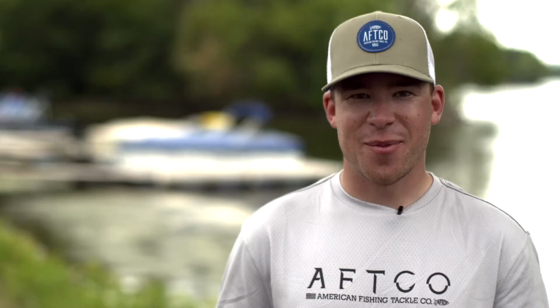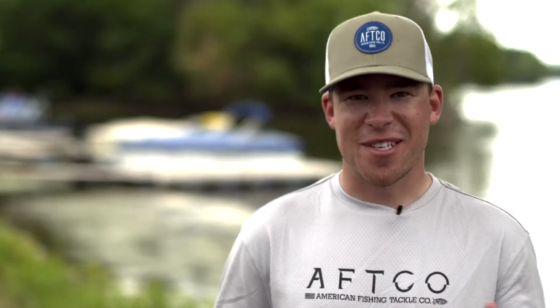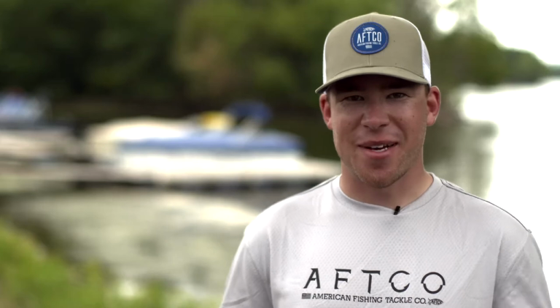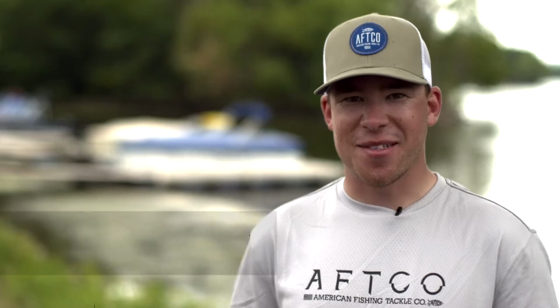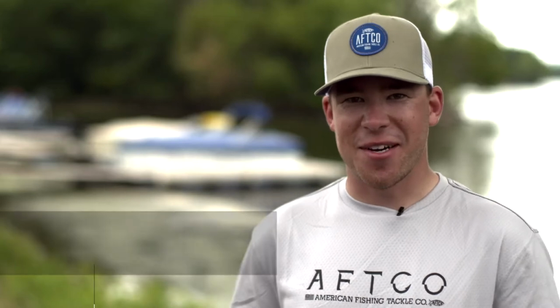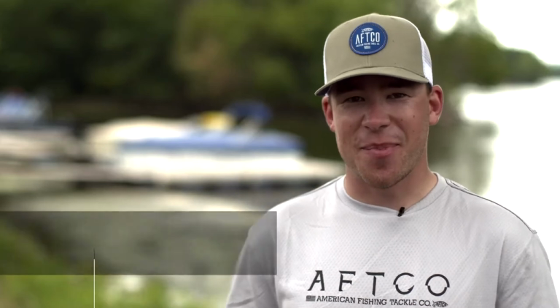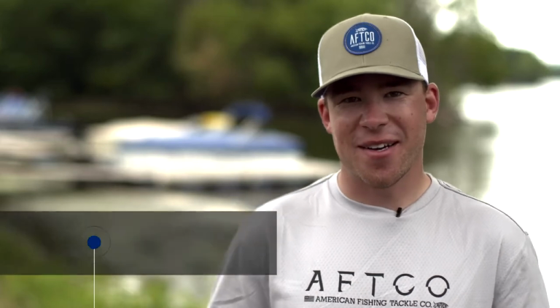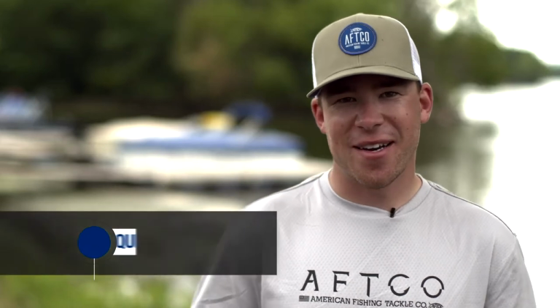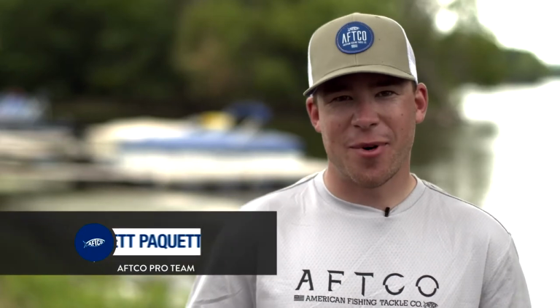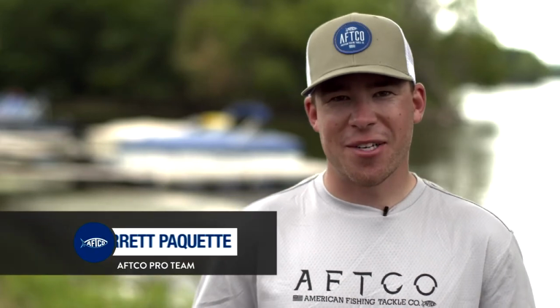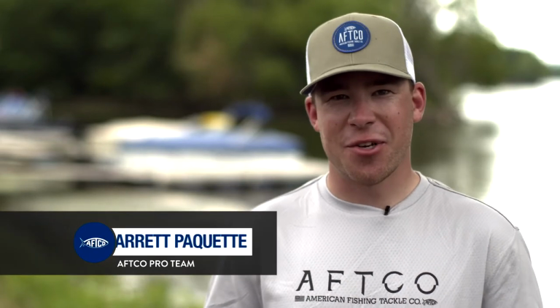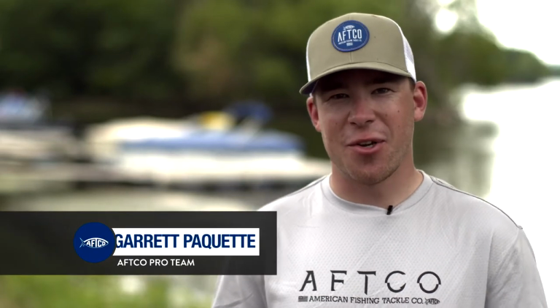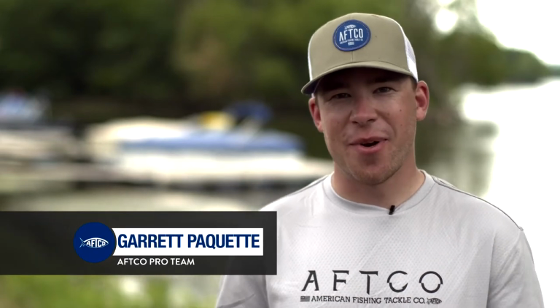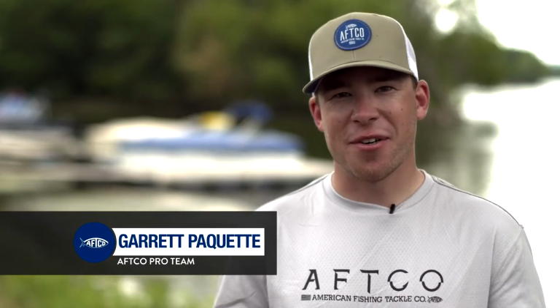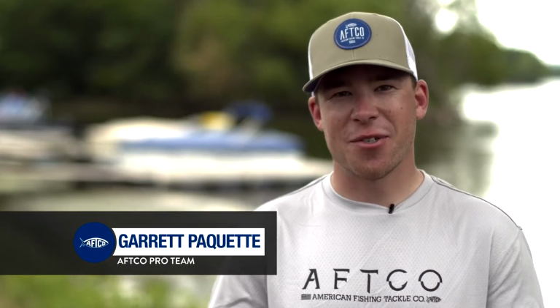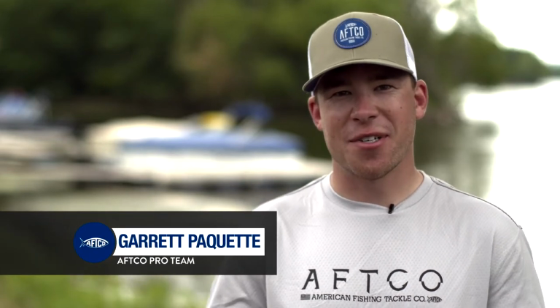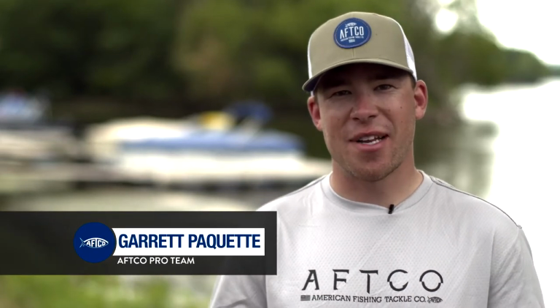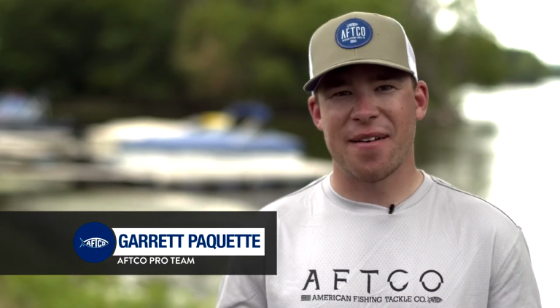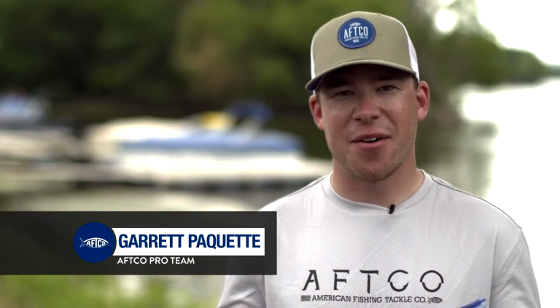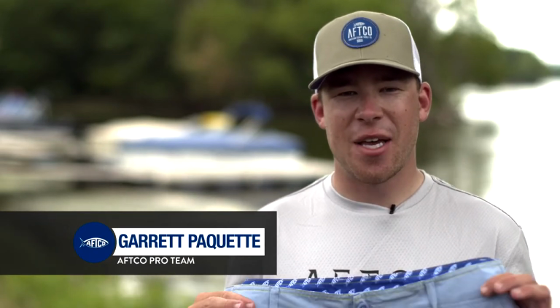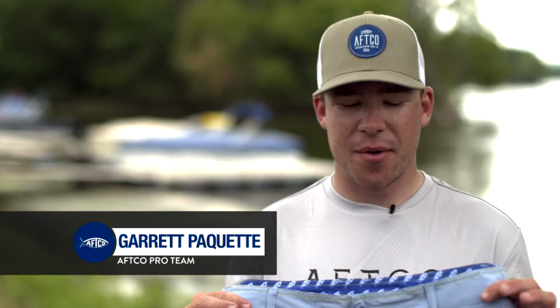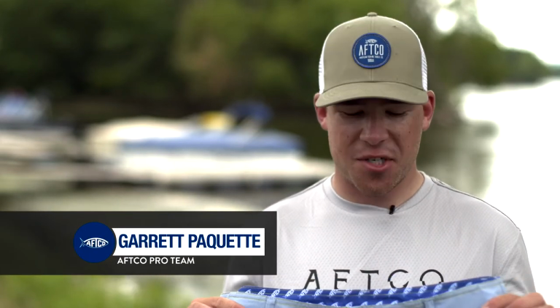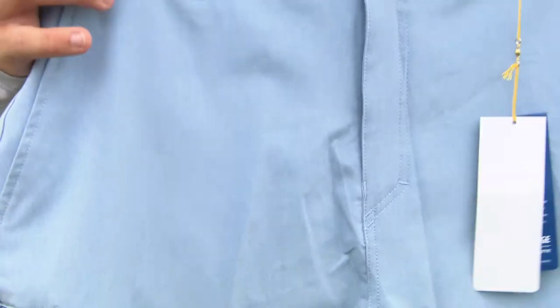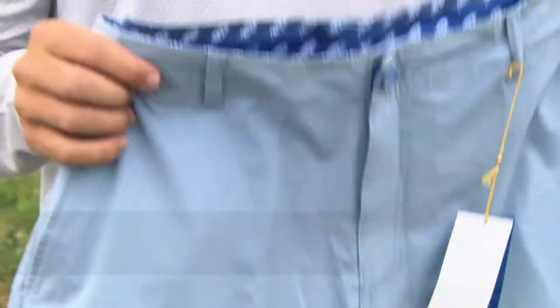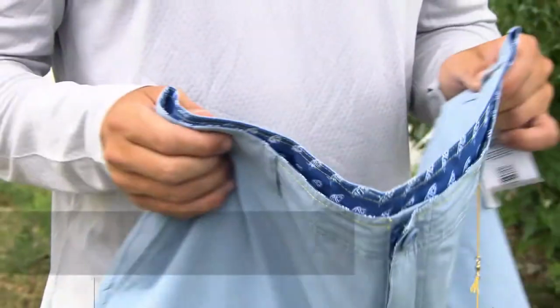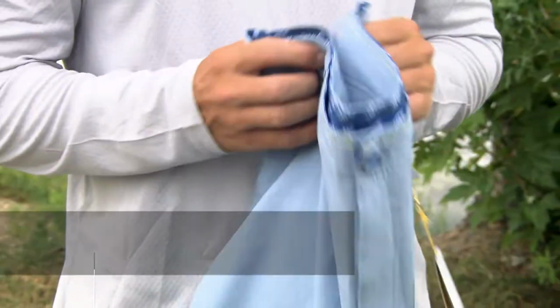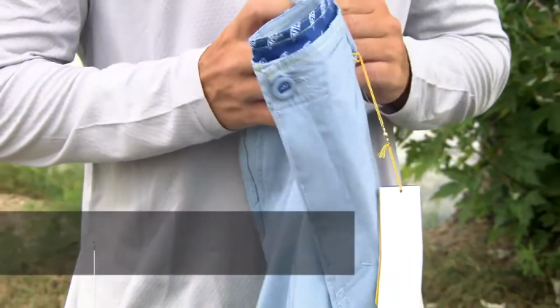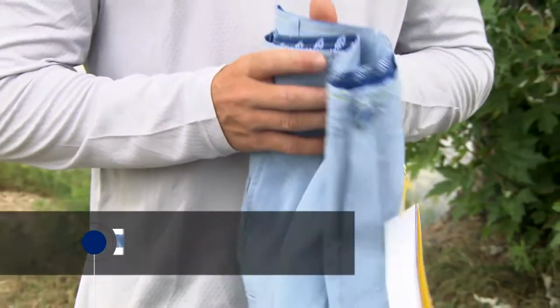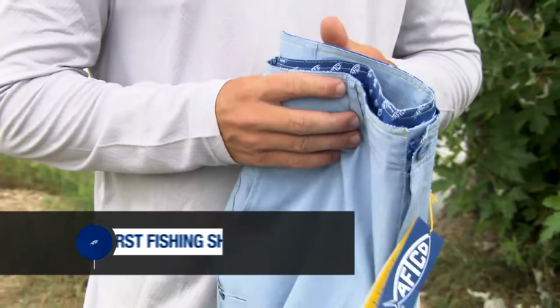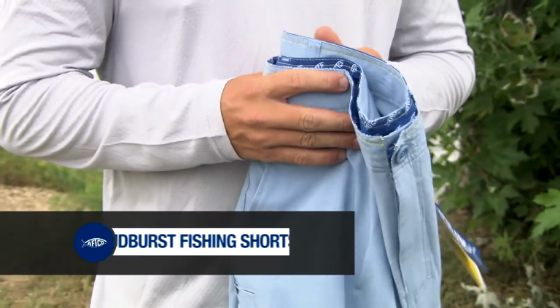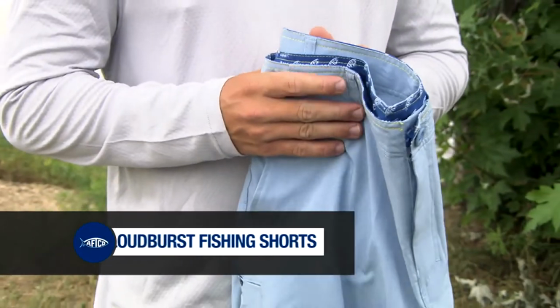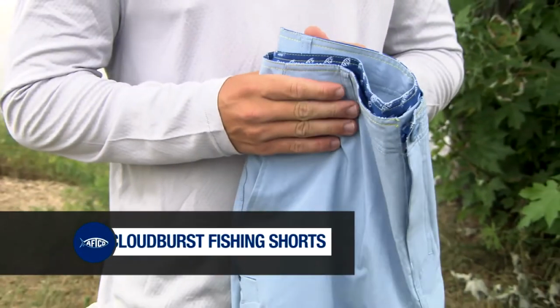What's up guys? Garrett Pocket here. I want to show you a new pair of shorts that AFCO came out with this year. These are the new Cloudburst shorts.